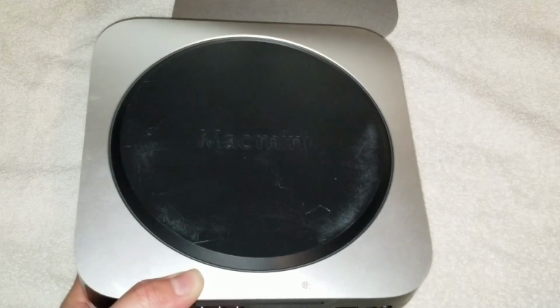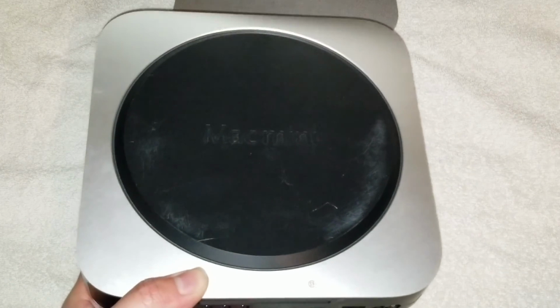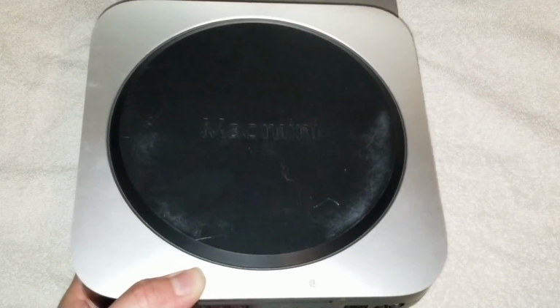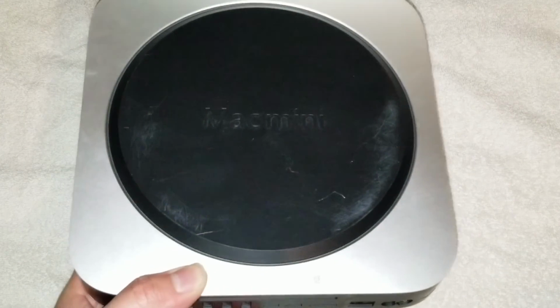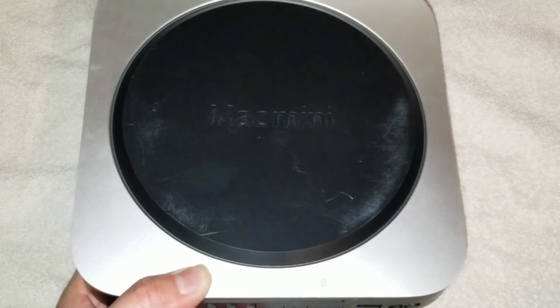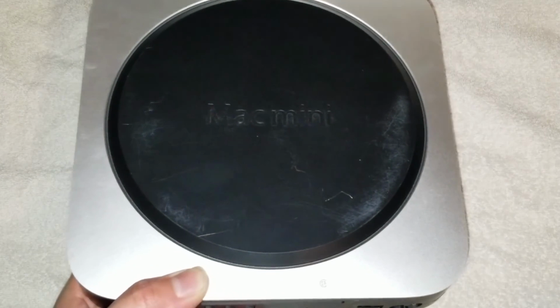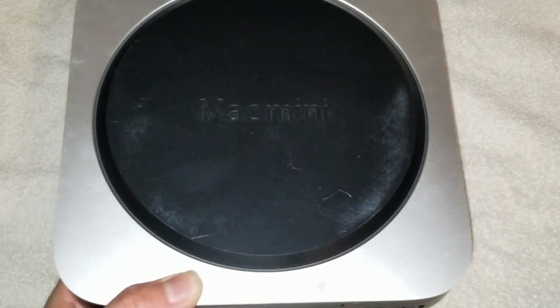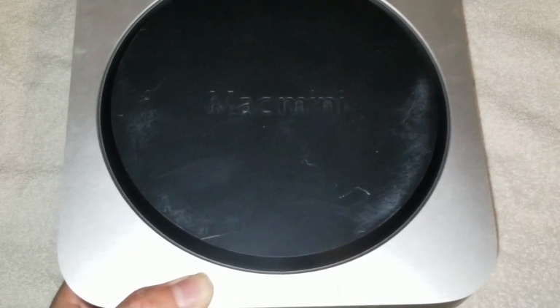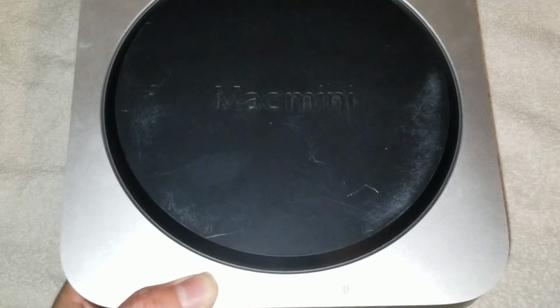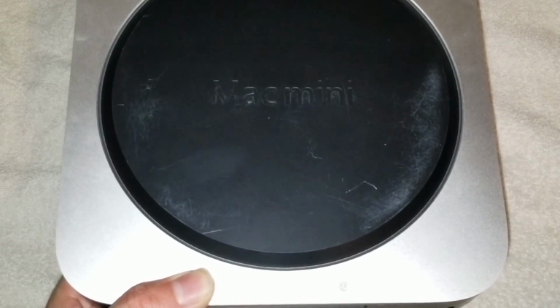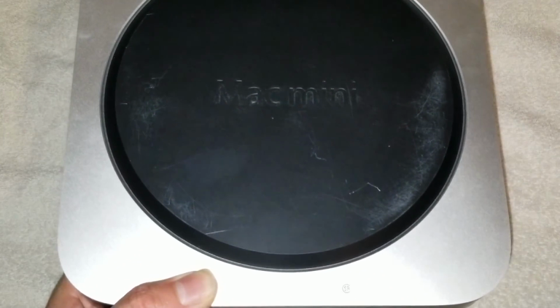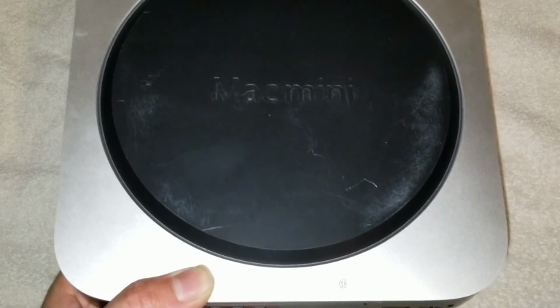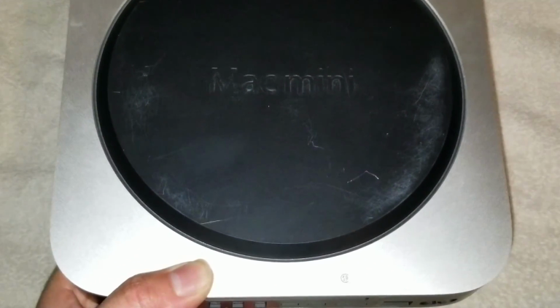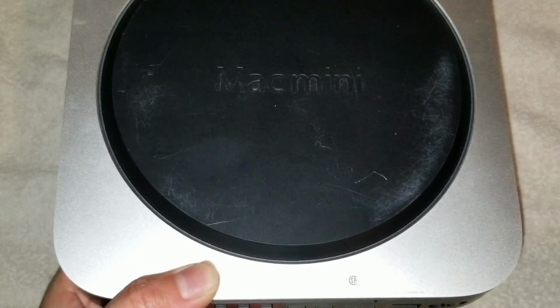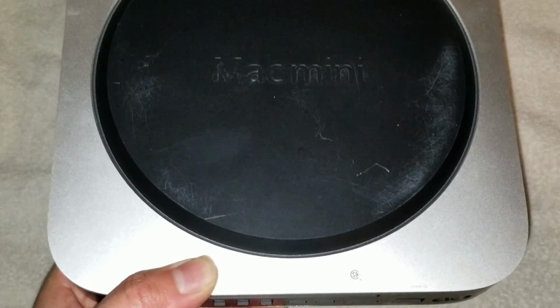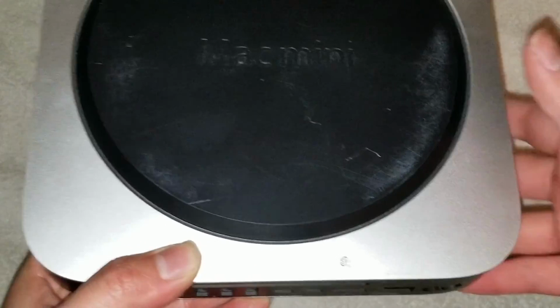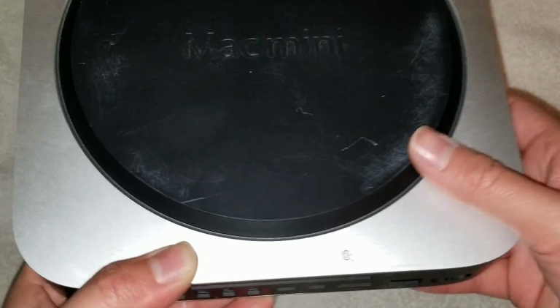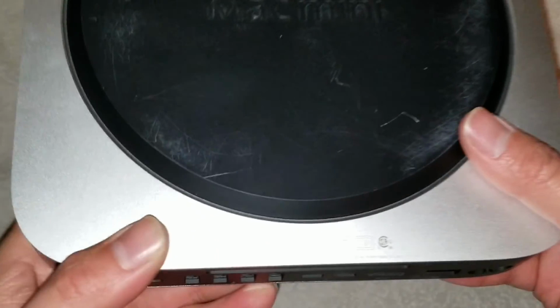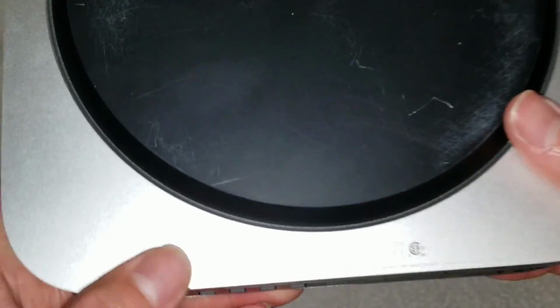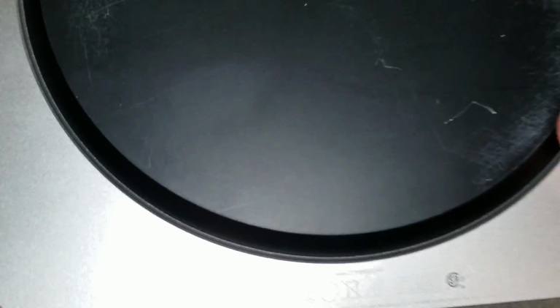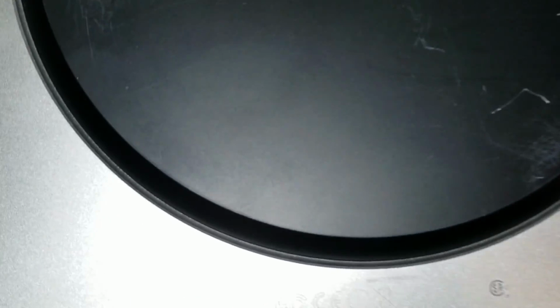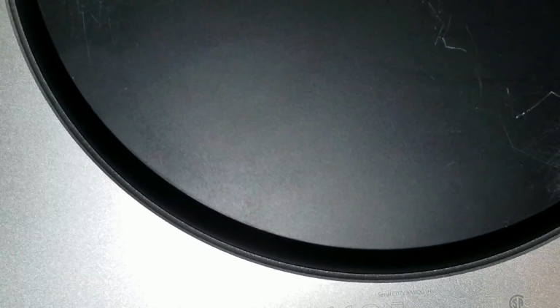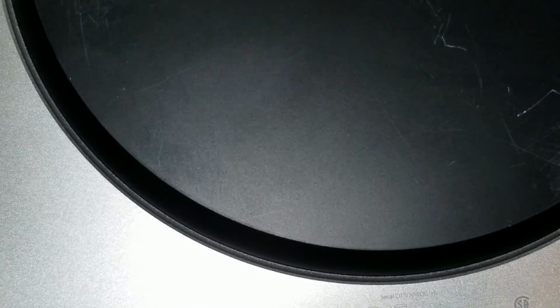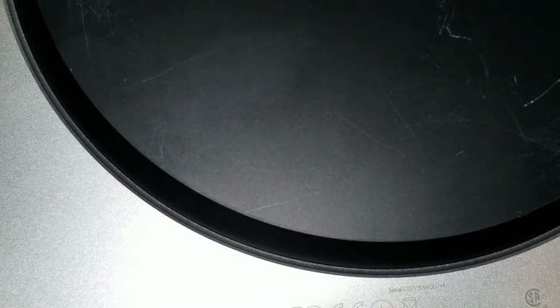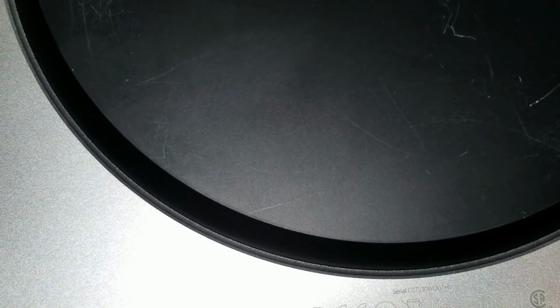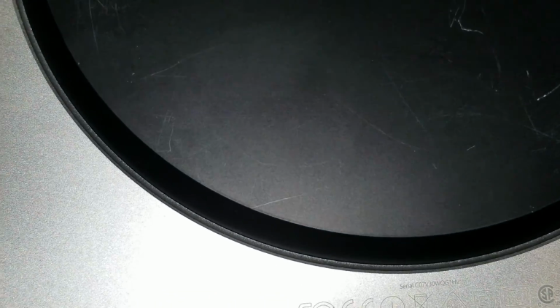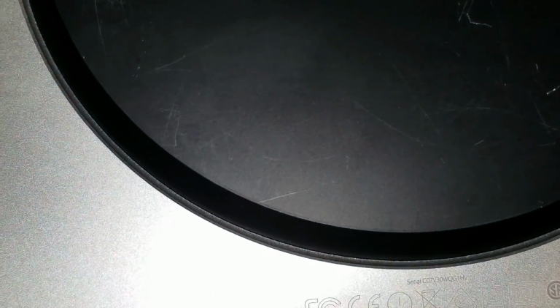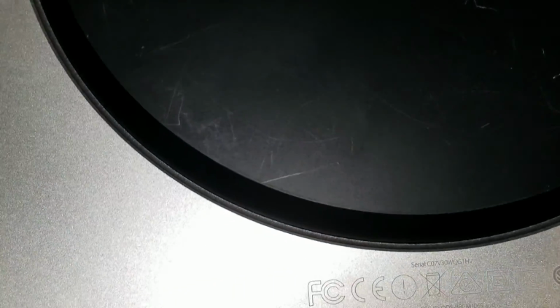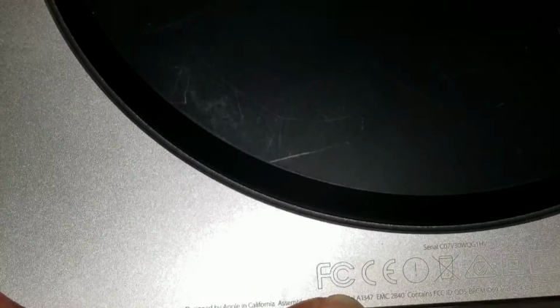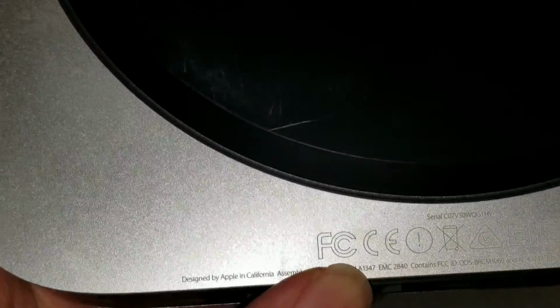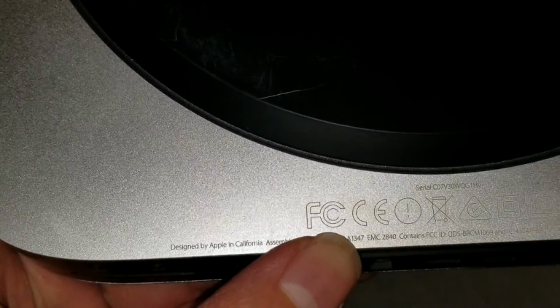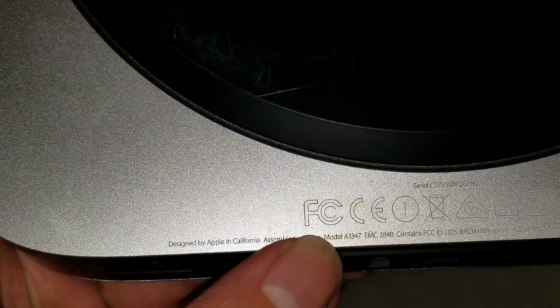I'm going to show how to disassemble a late 2014 Mac Mini, model A1347.